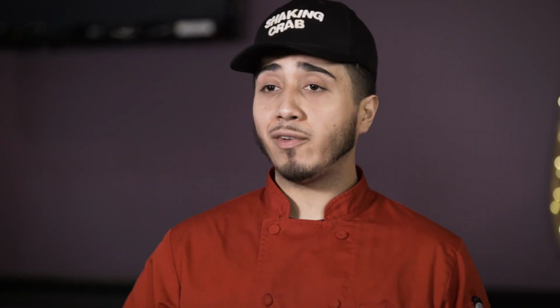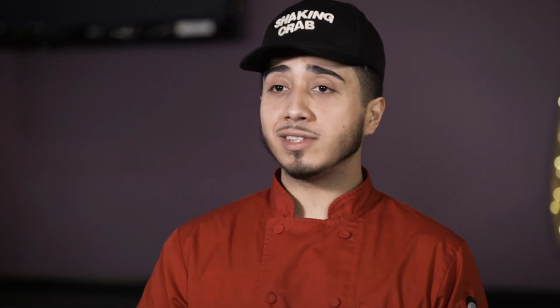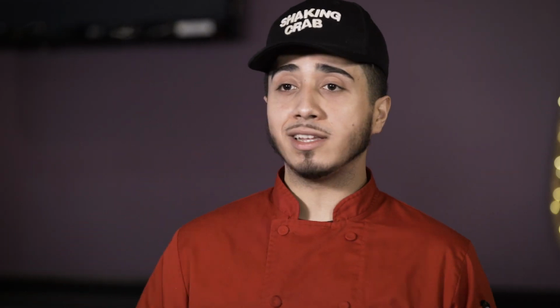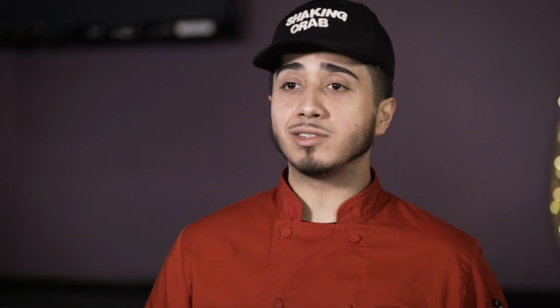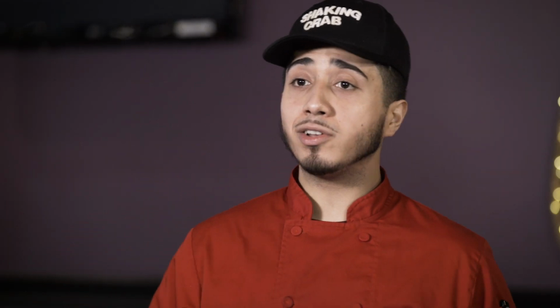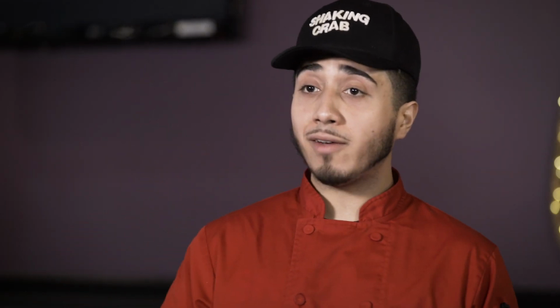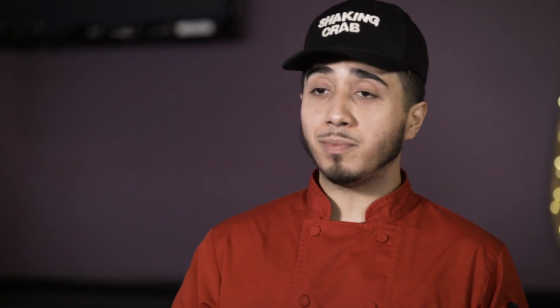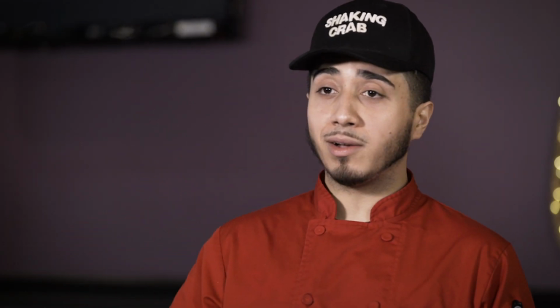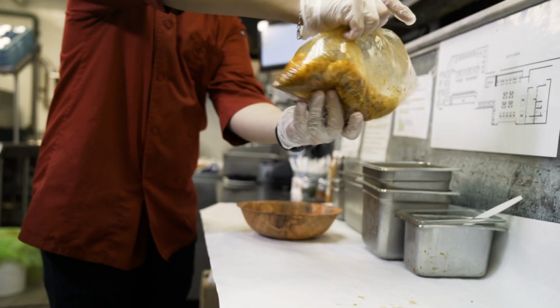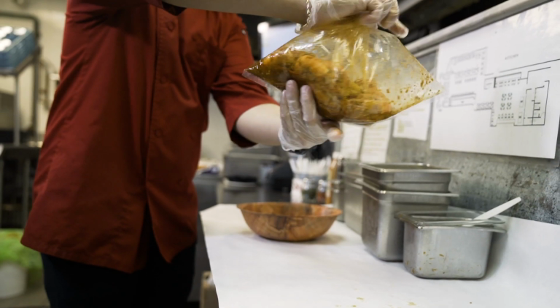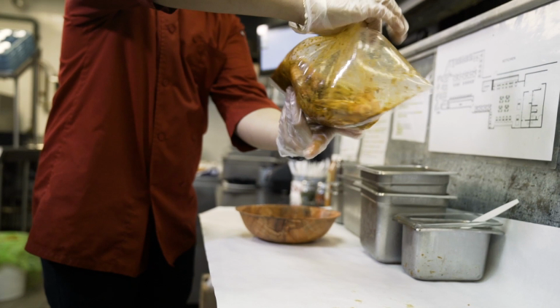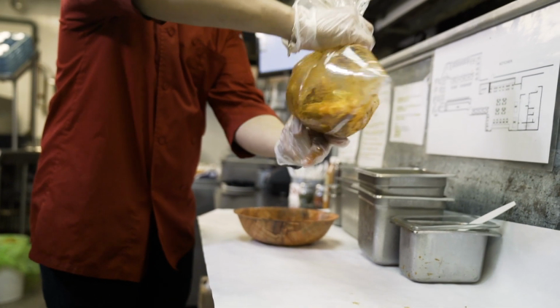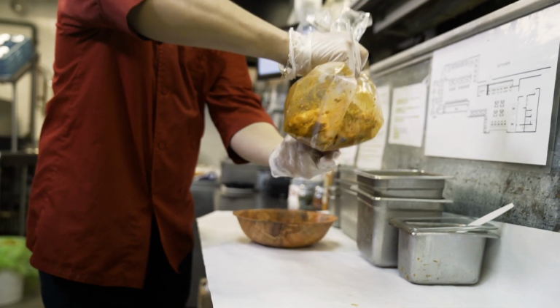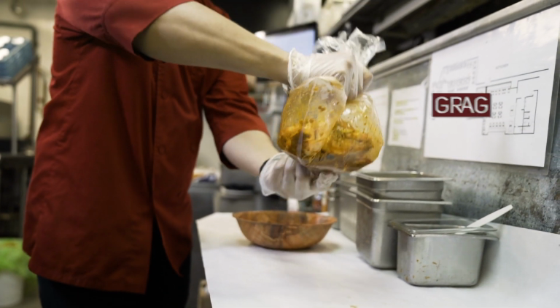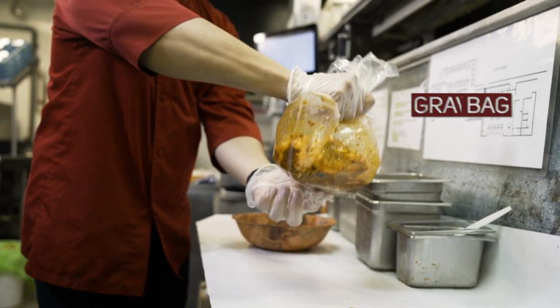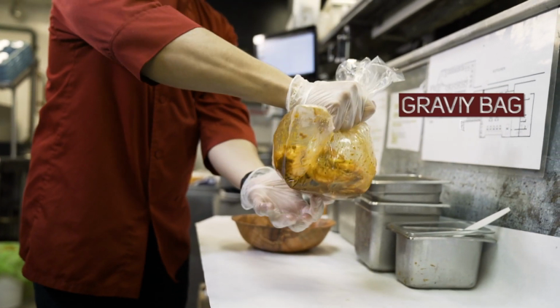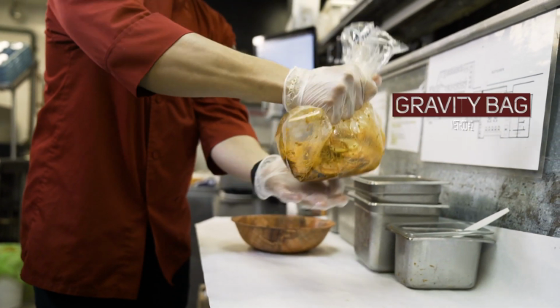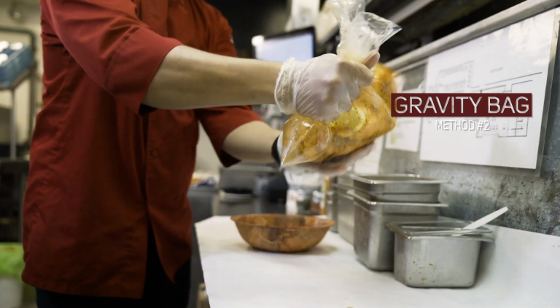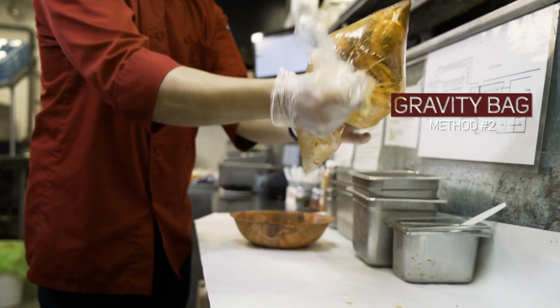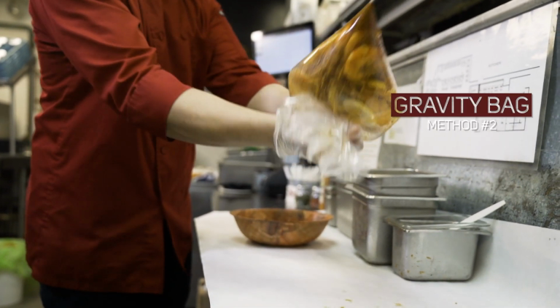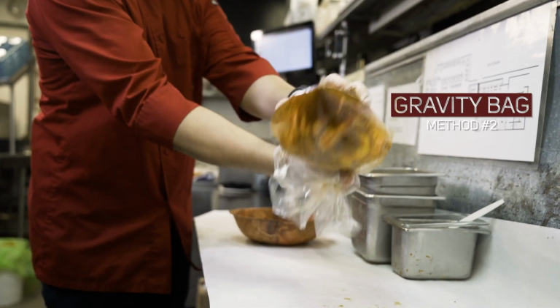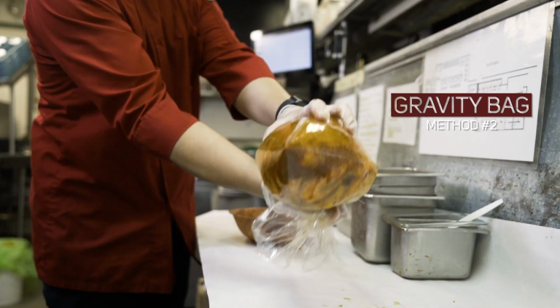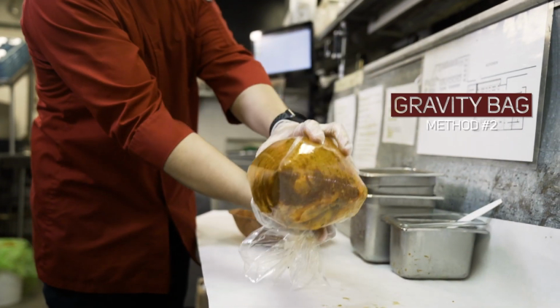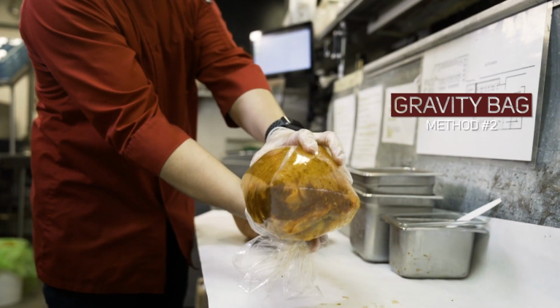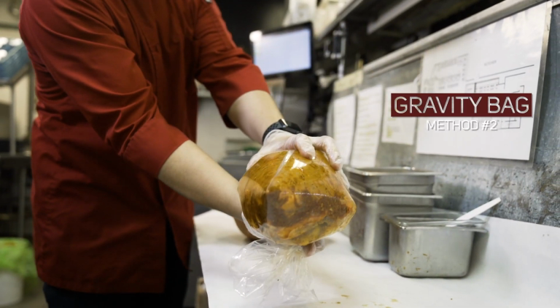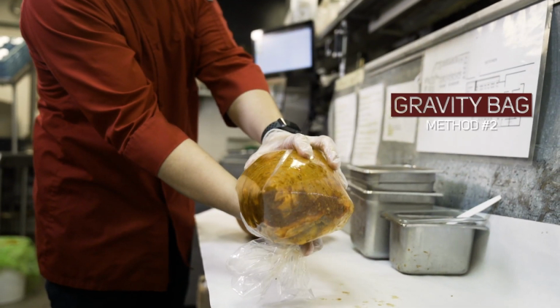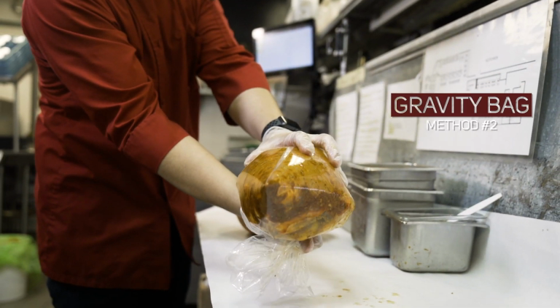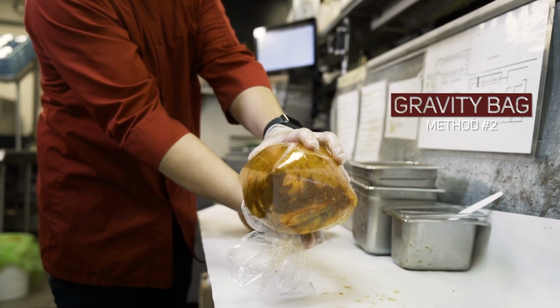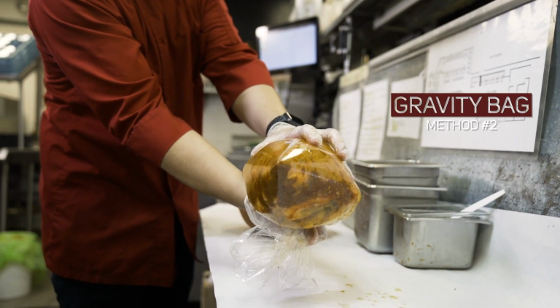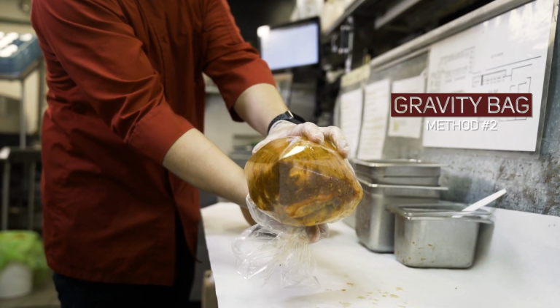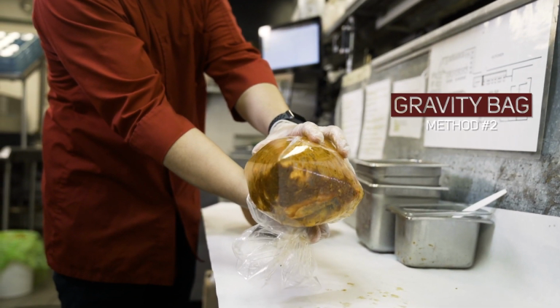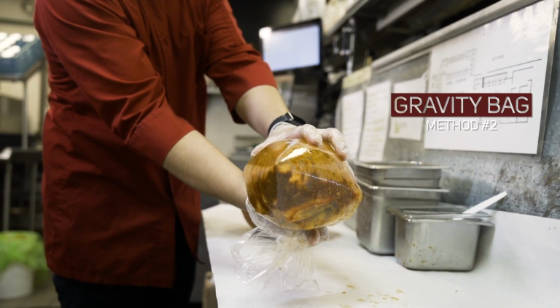My favorite technique is called the gravity bag. What I like to do is let the bag insulate up. After I twist it, I turn it over and let gravity do its thing and we're ready to shake.